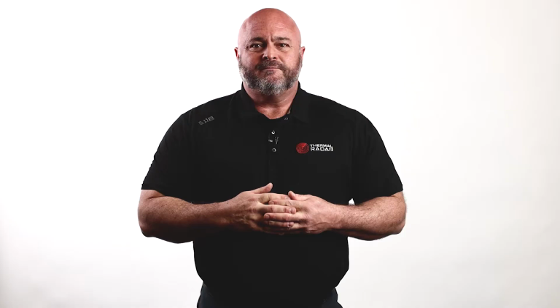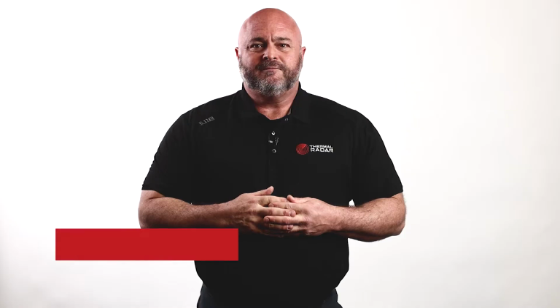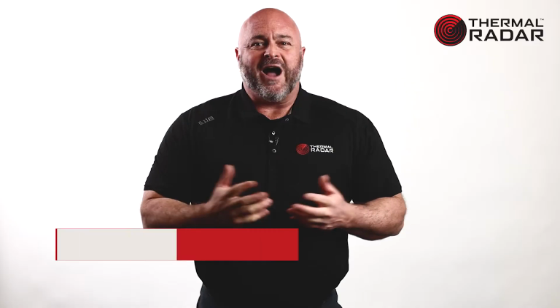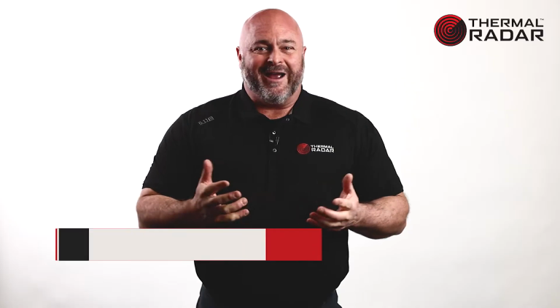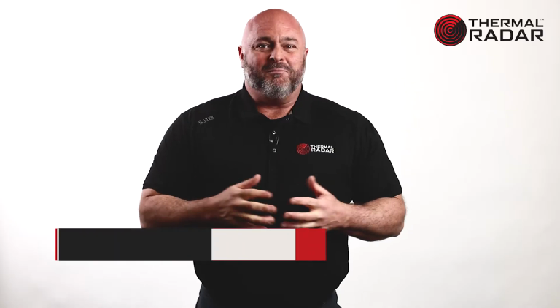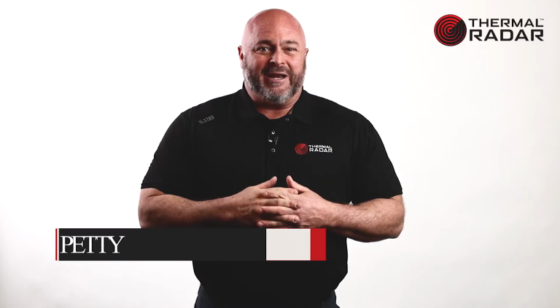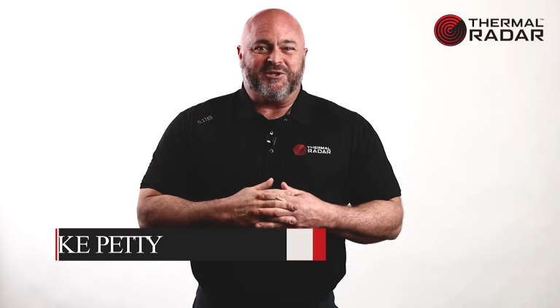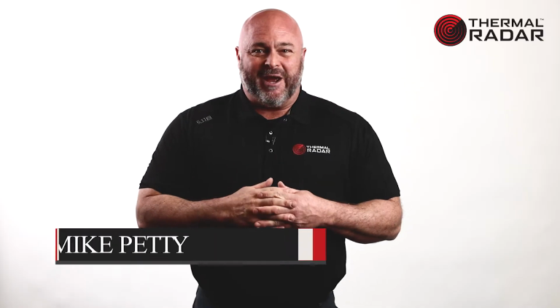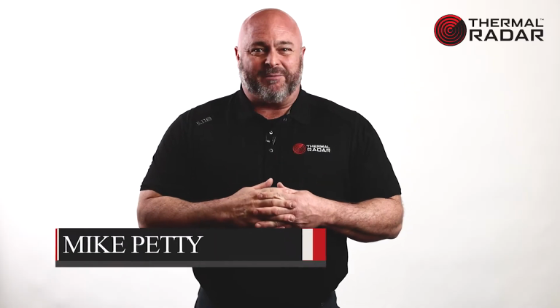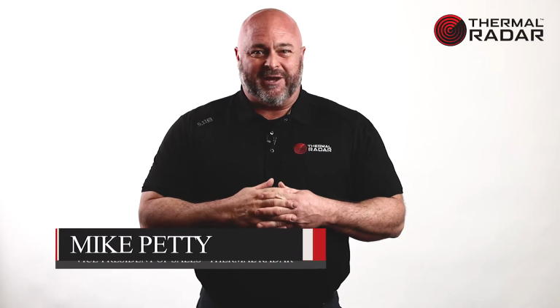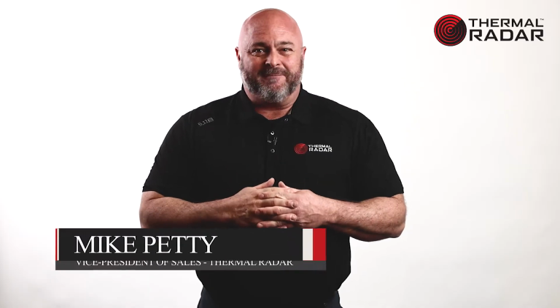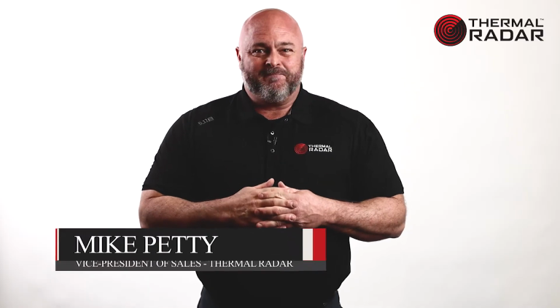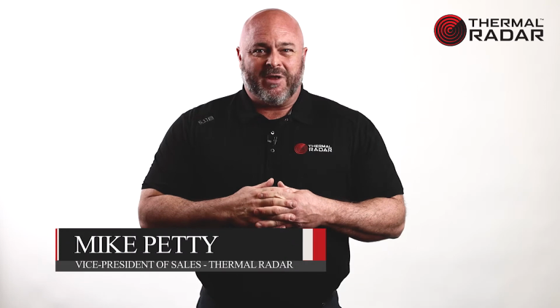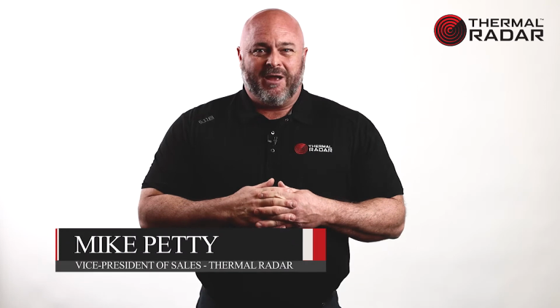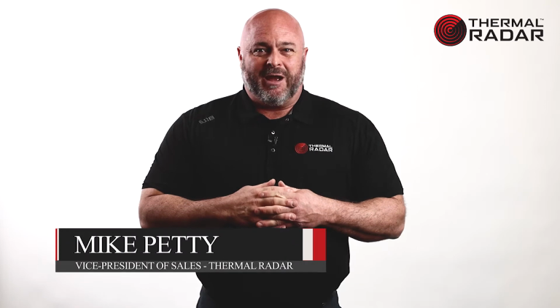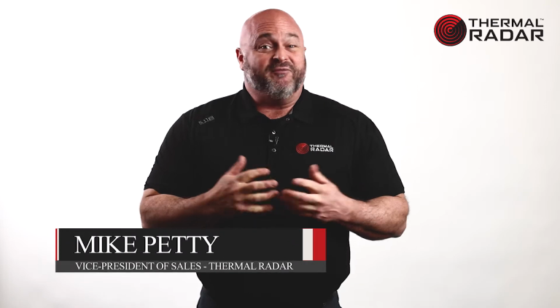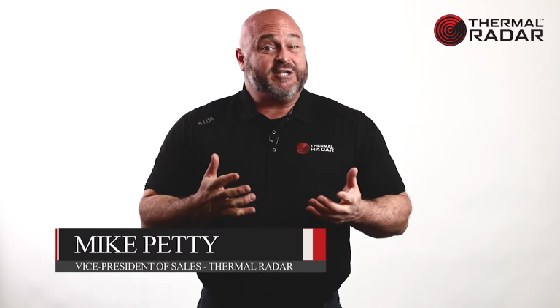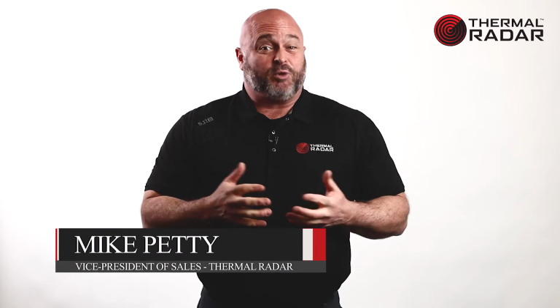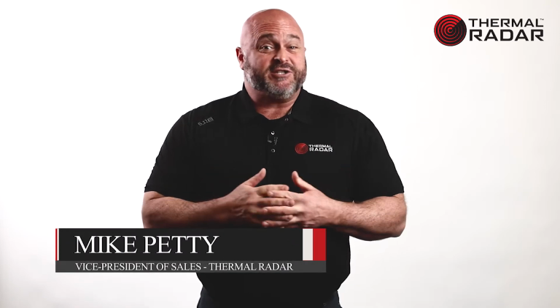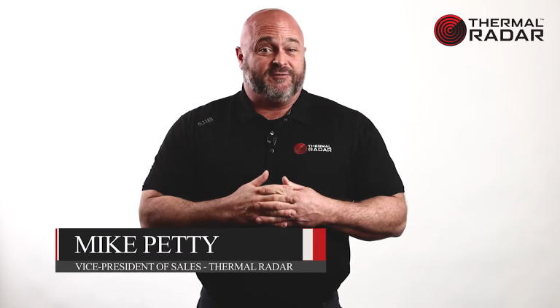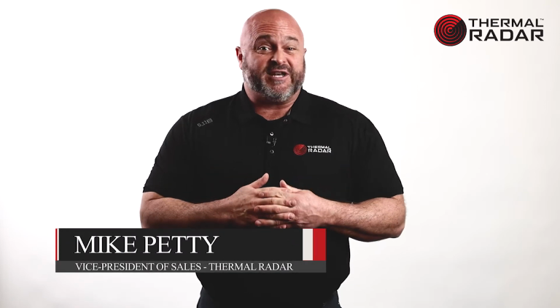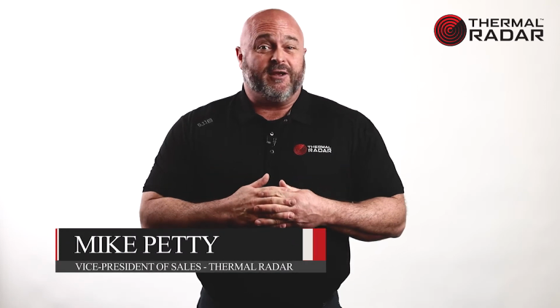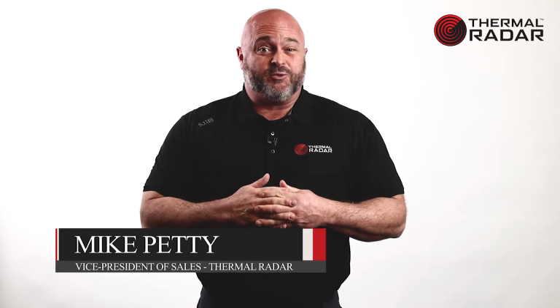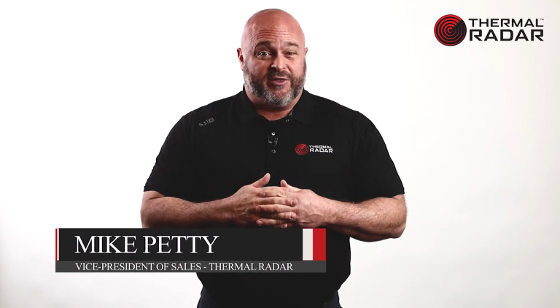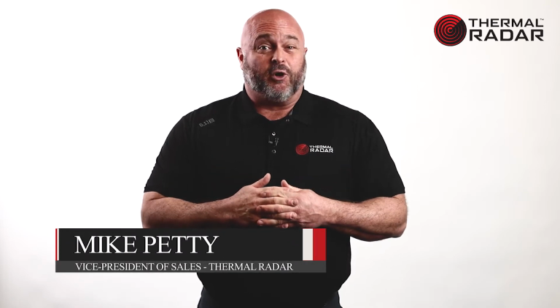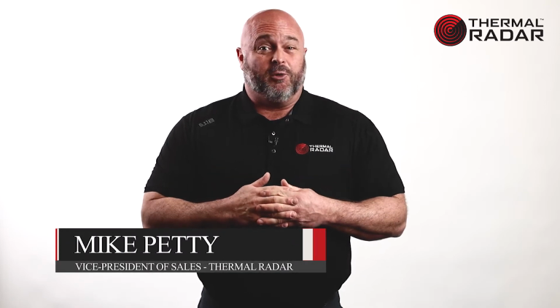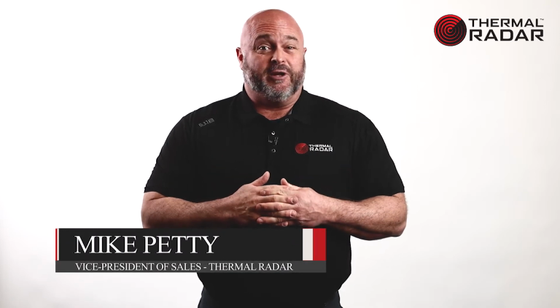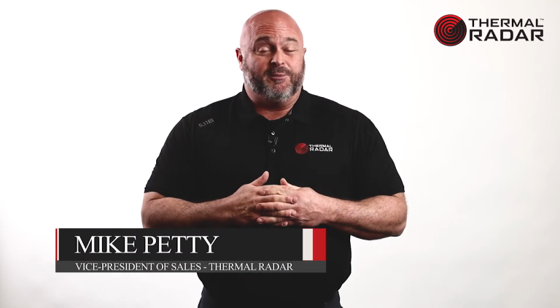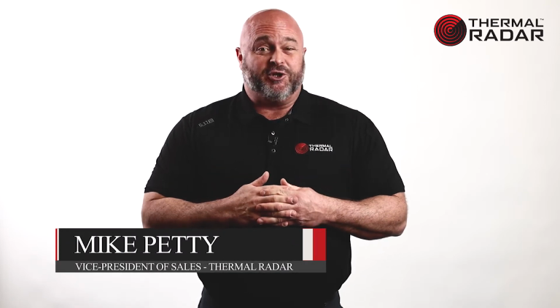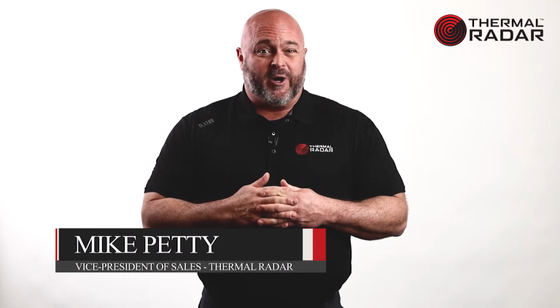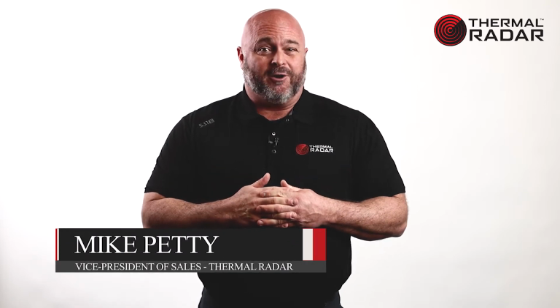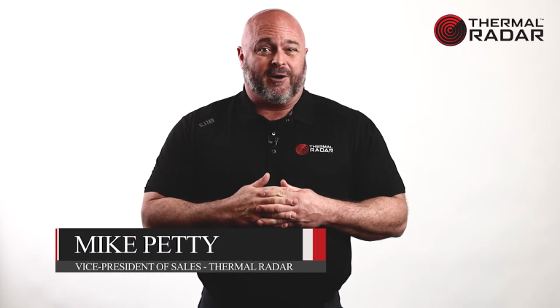Hi, my name is Mike Petty. I'm the Vice President of Sales with Thermal Imaging Radar.